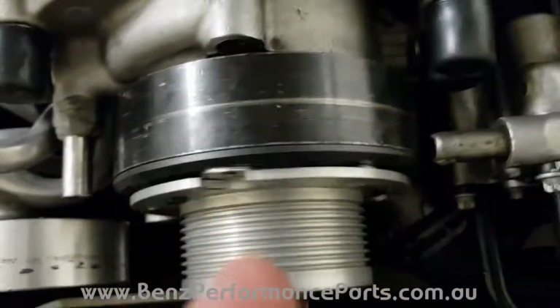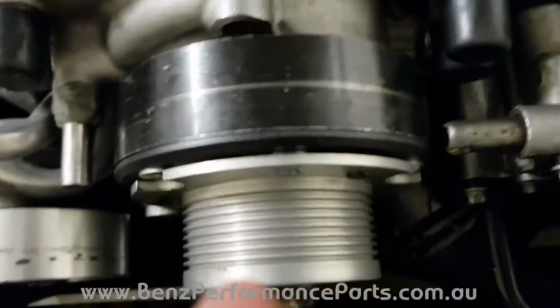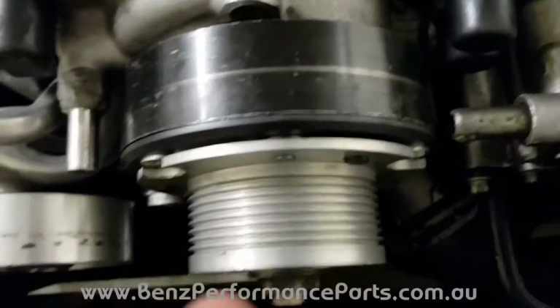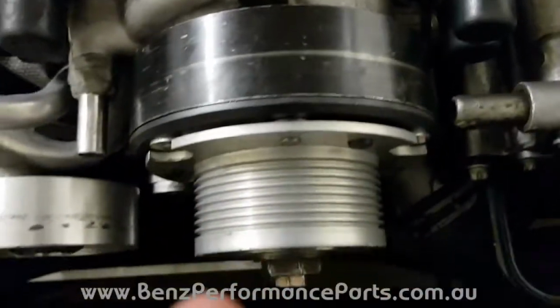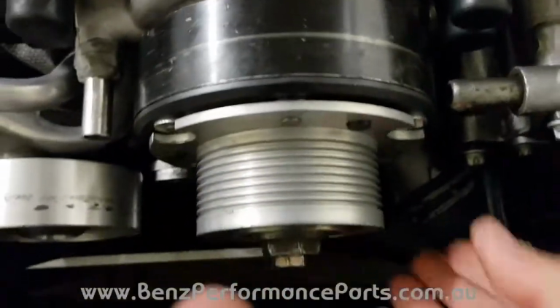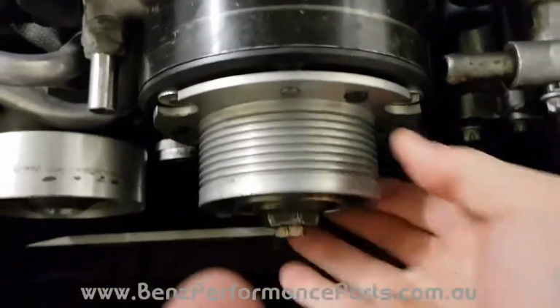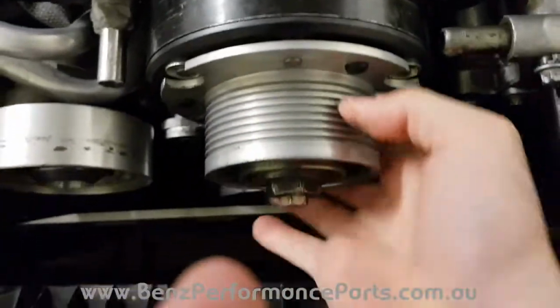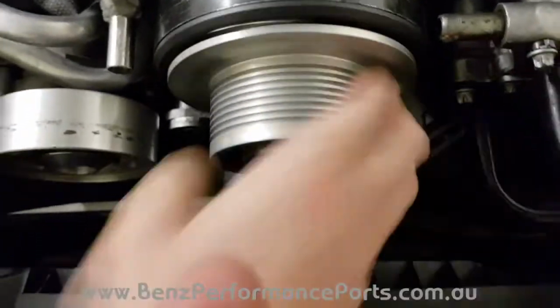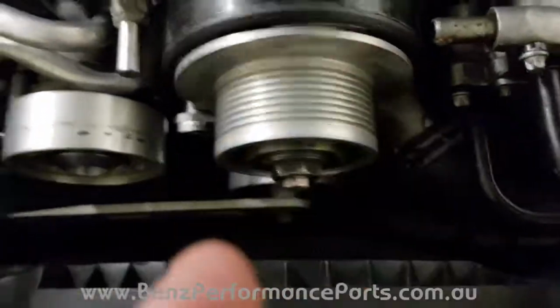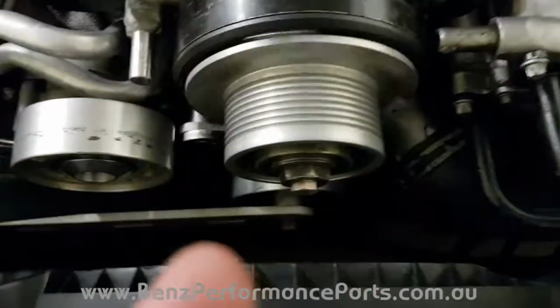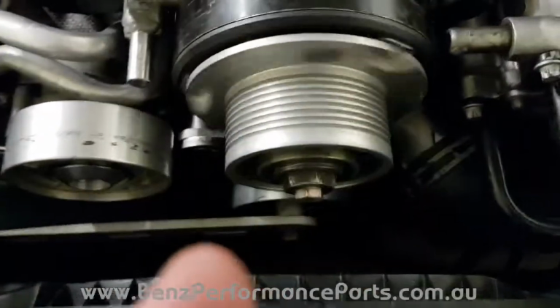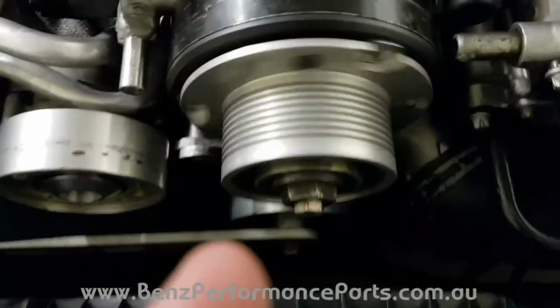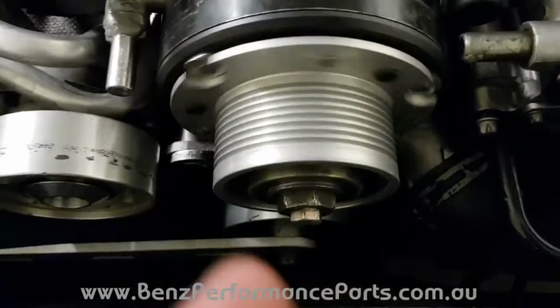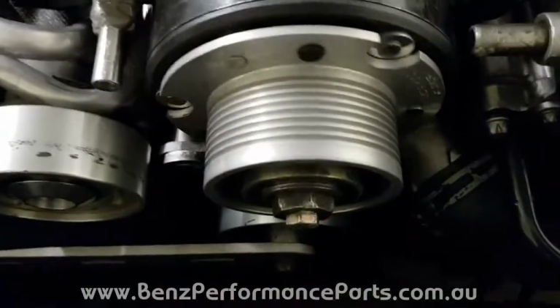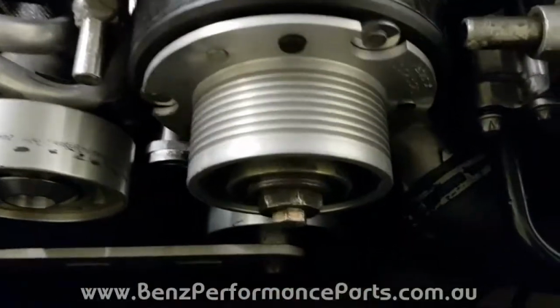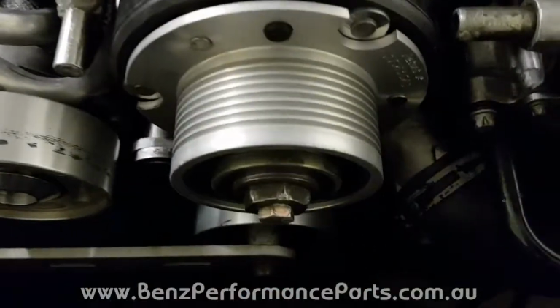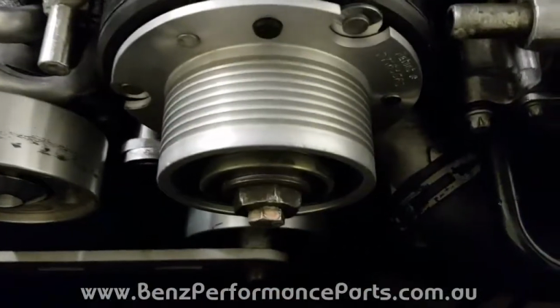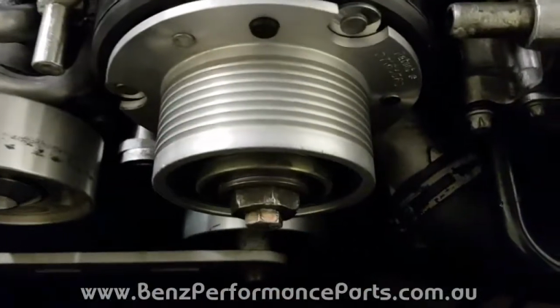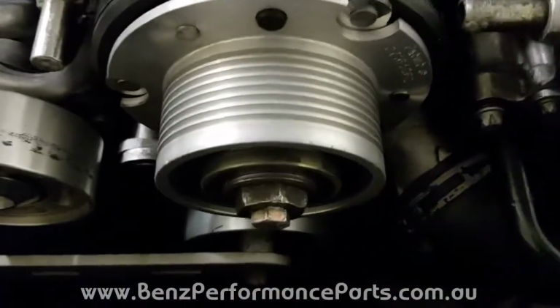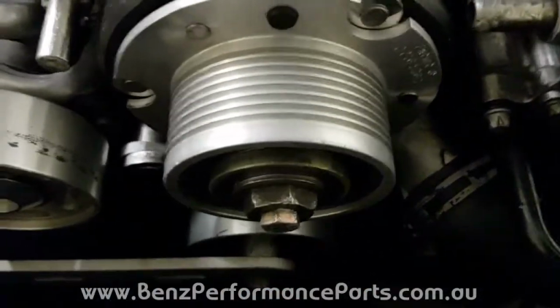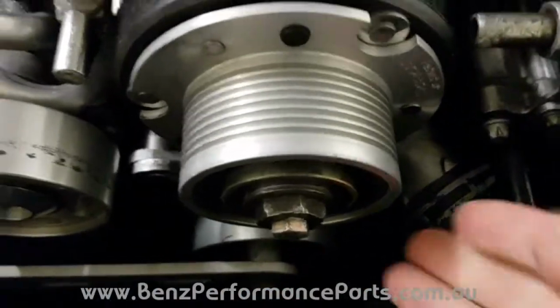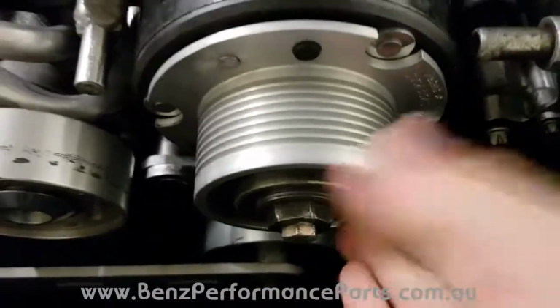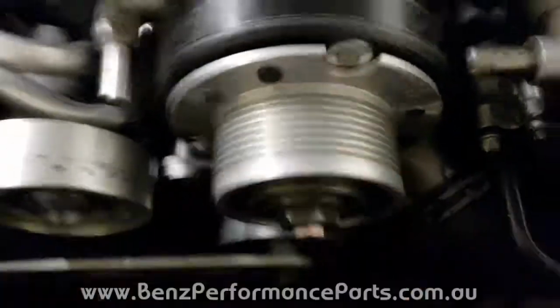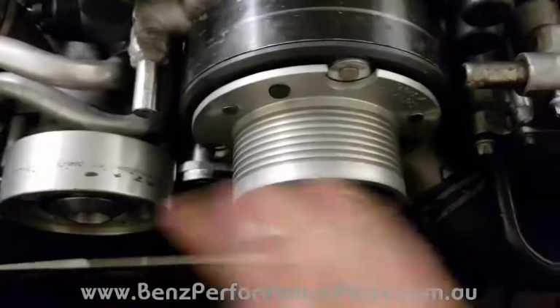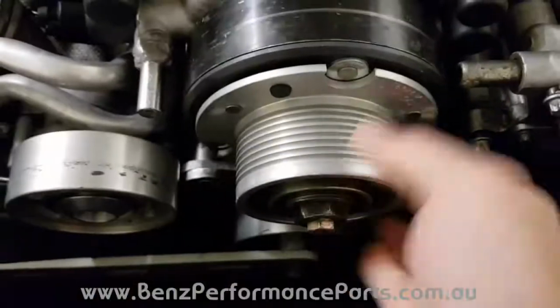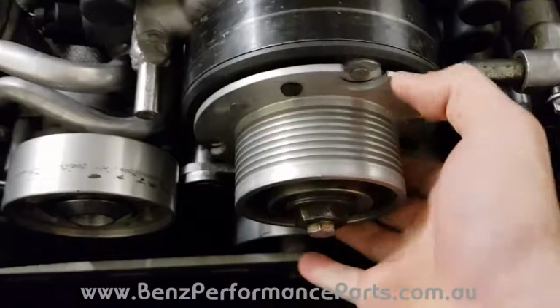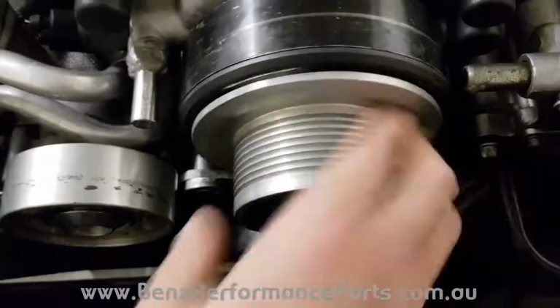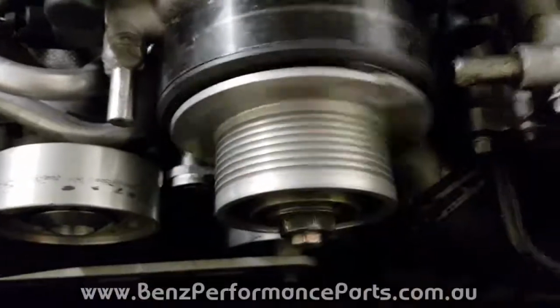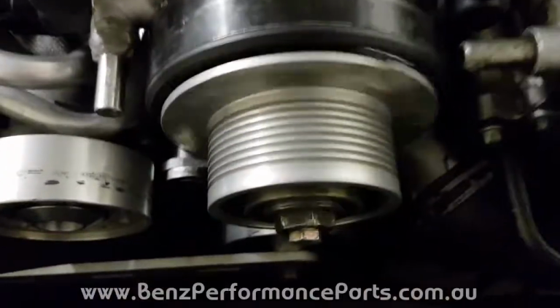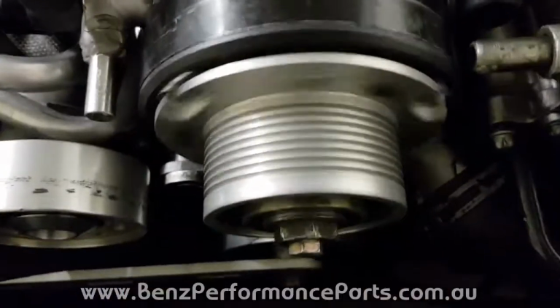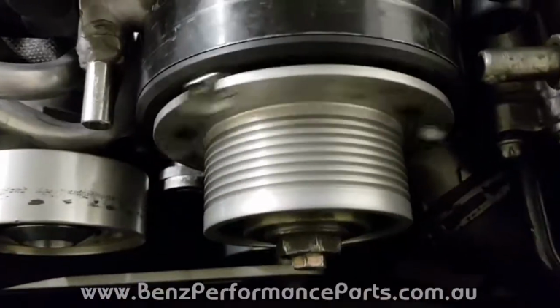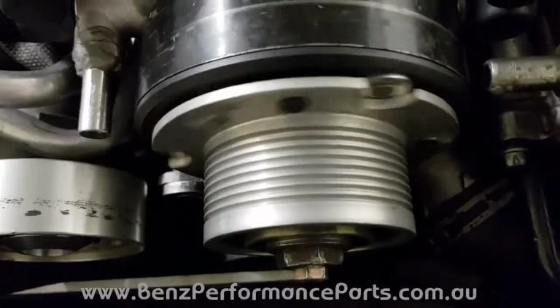It will carry on and make noise. That's what it should be like.